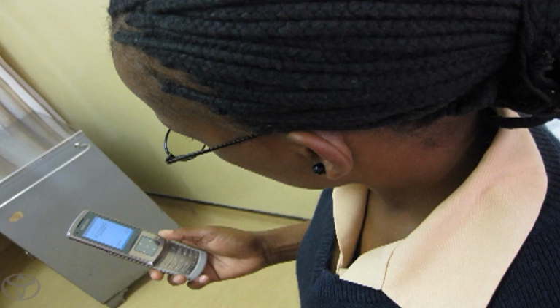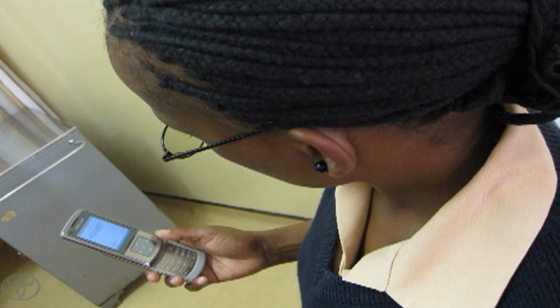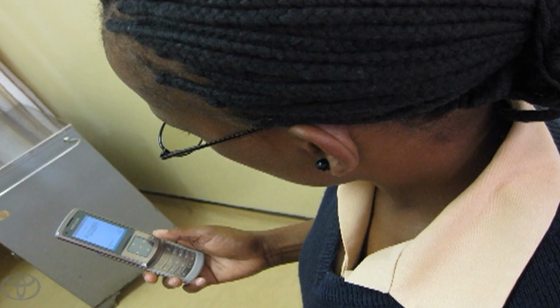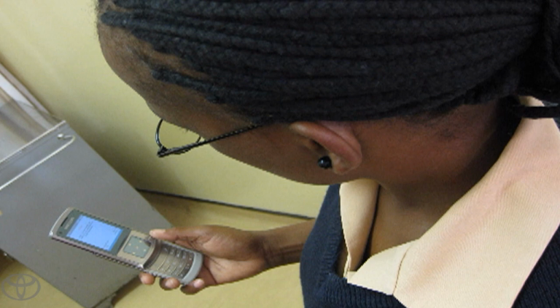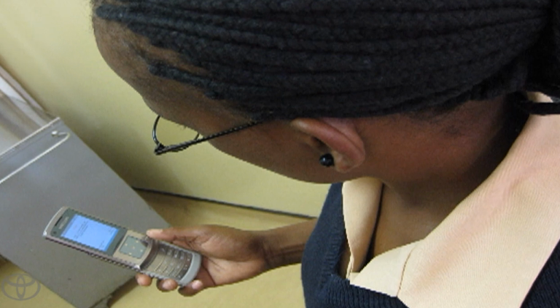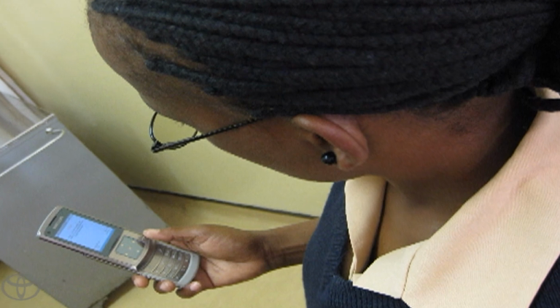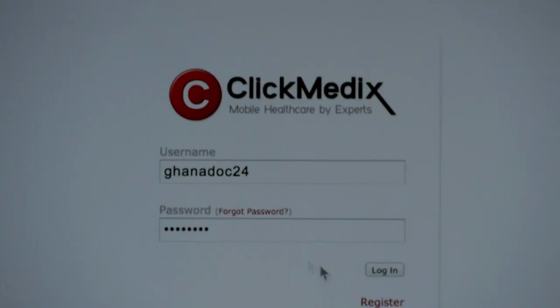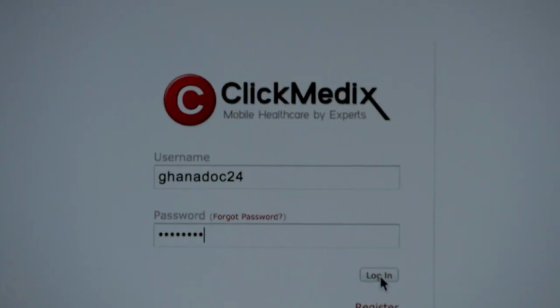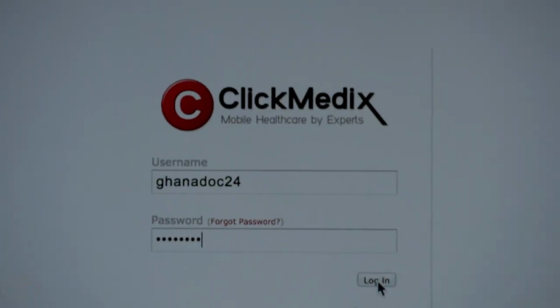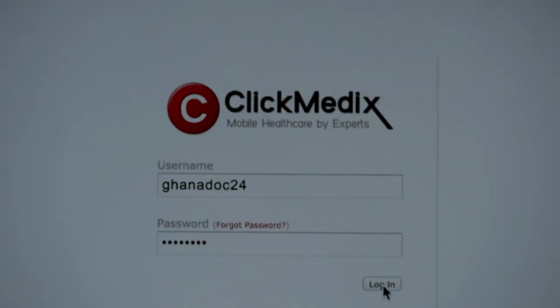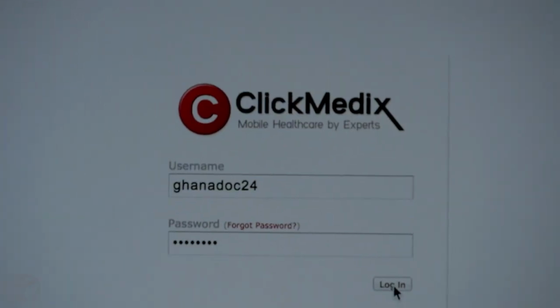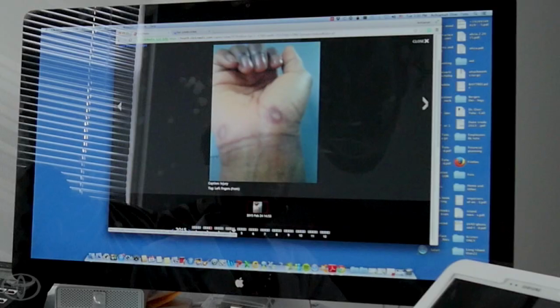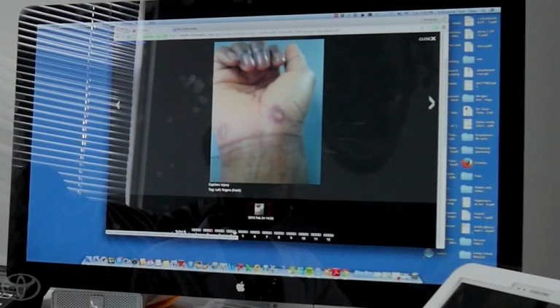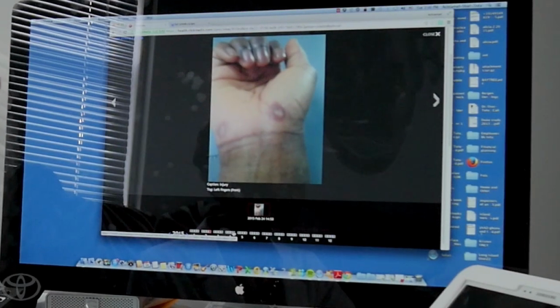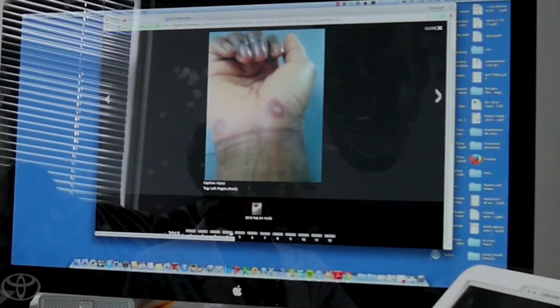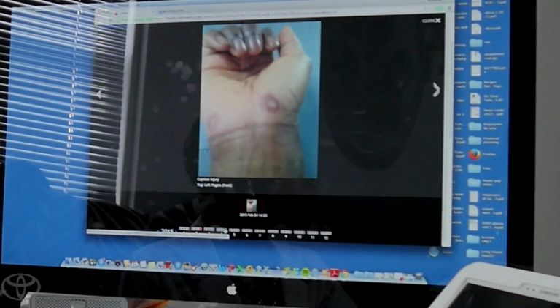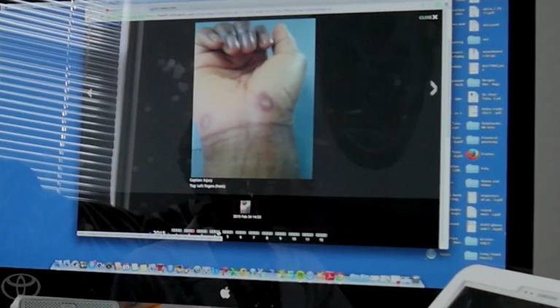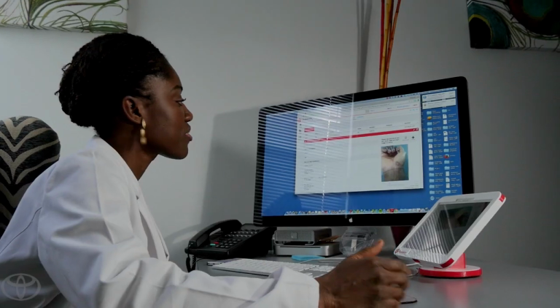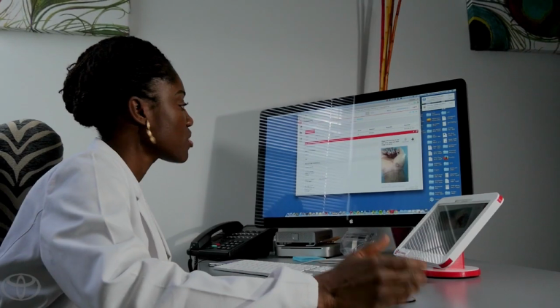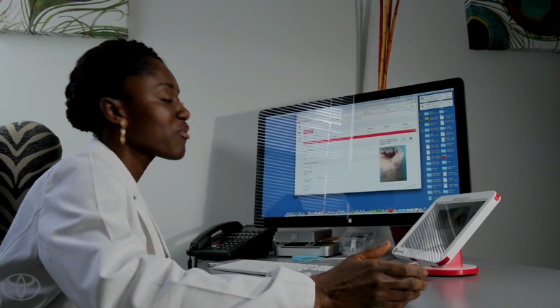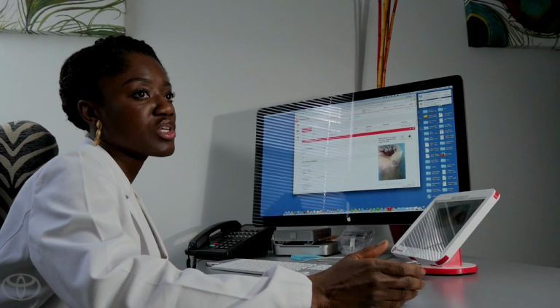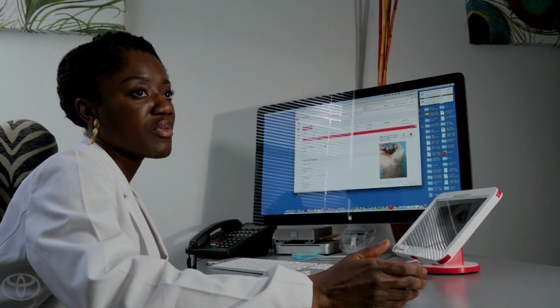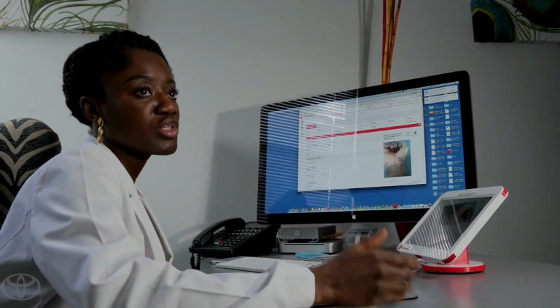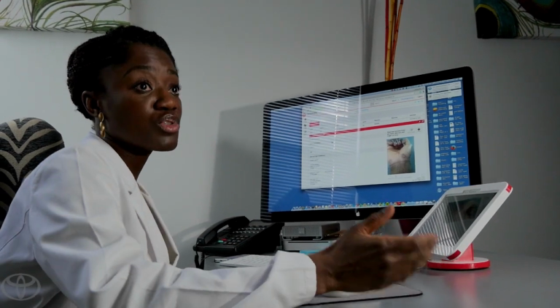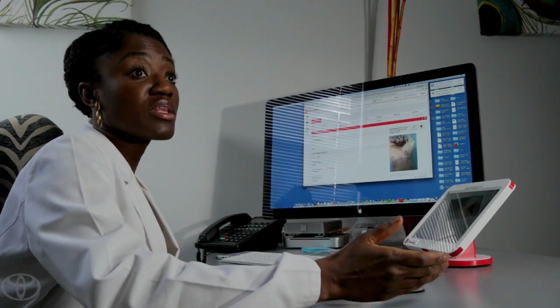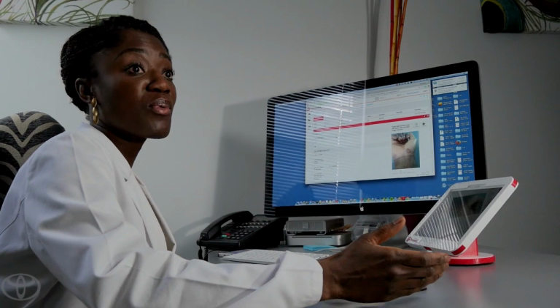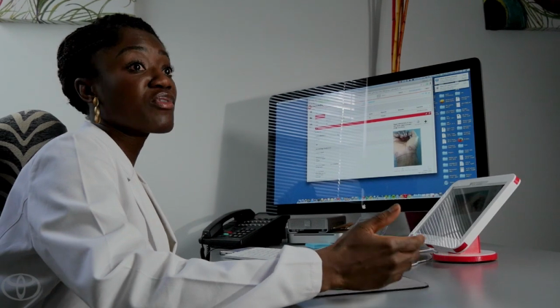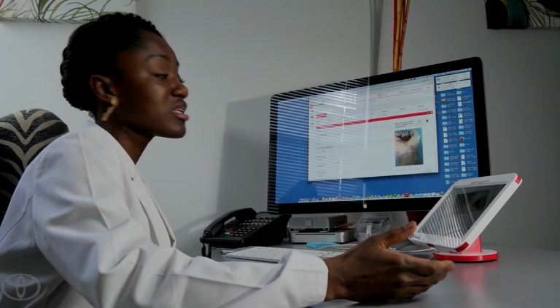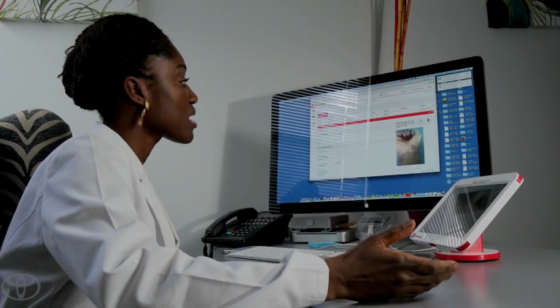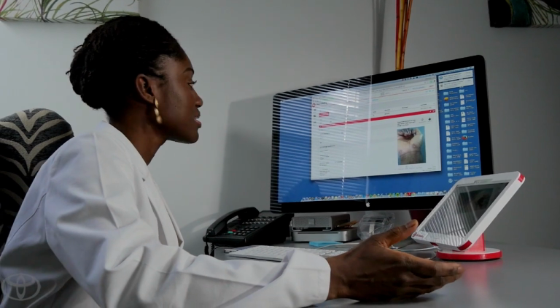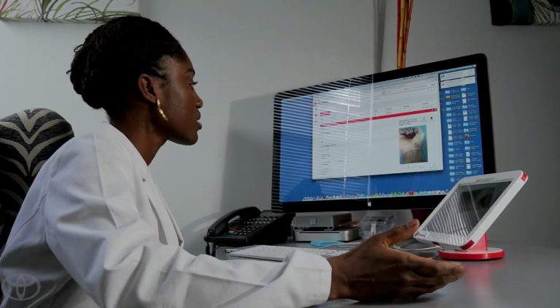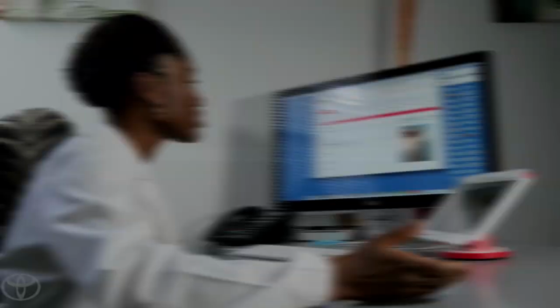Somebody in a remote location has uploaded a picture along with some information about the patient, which is really important for me to make my diagnosis.